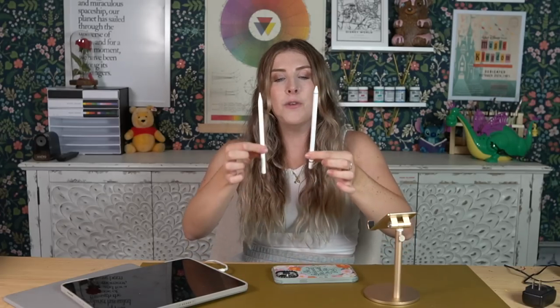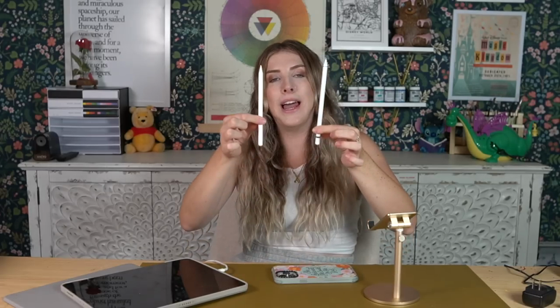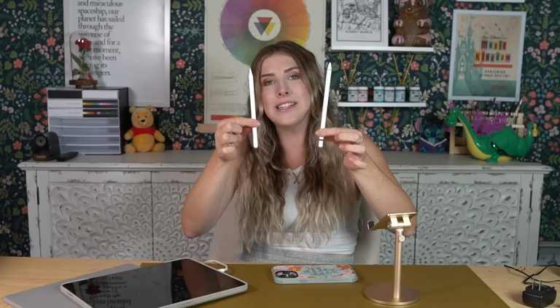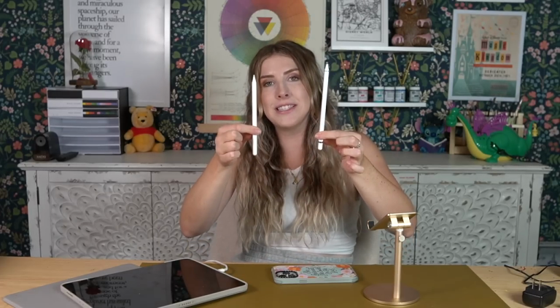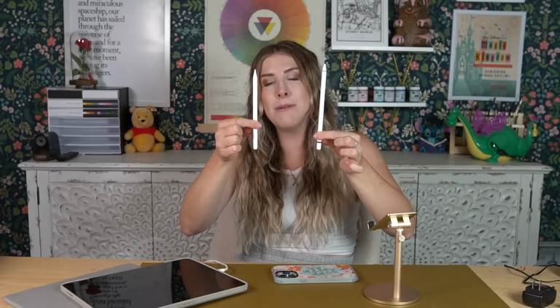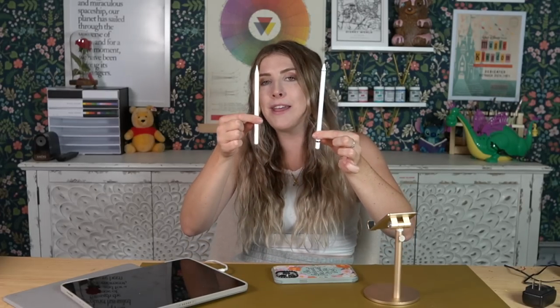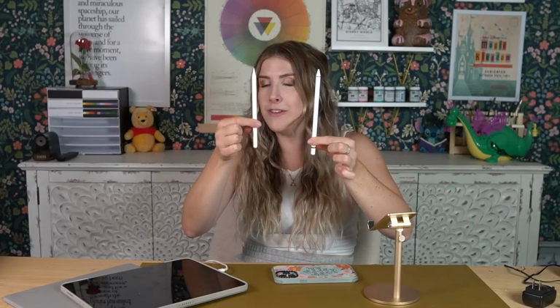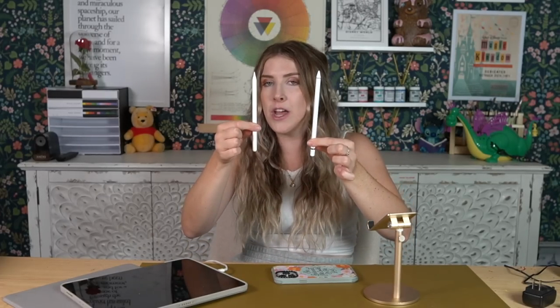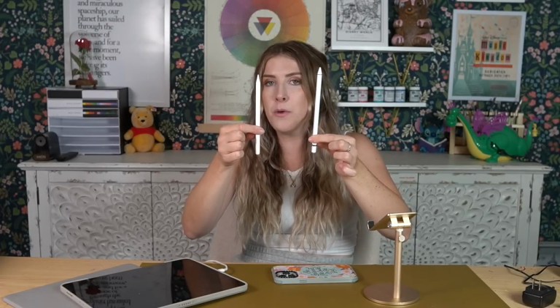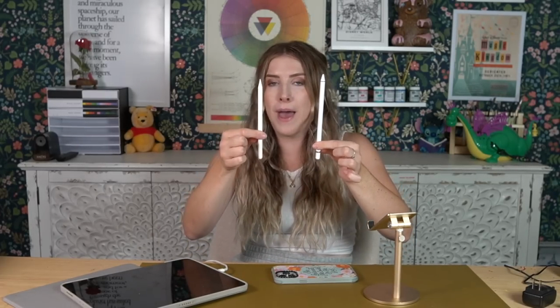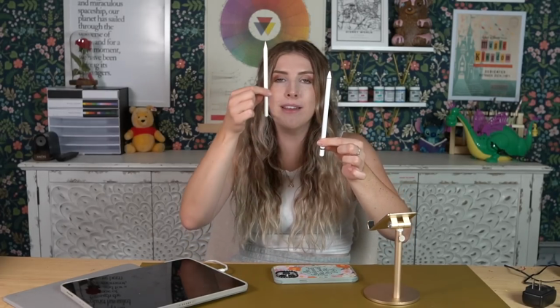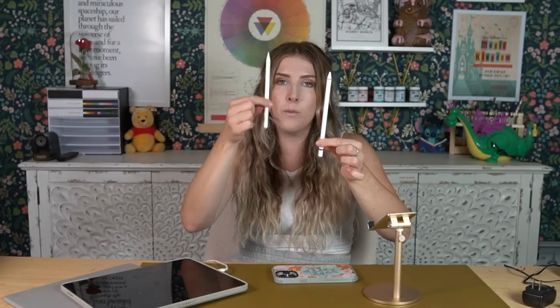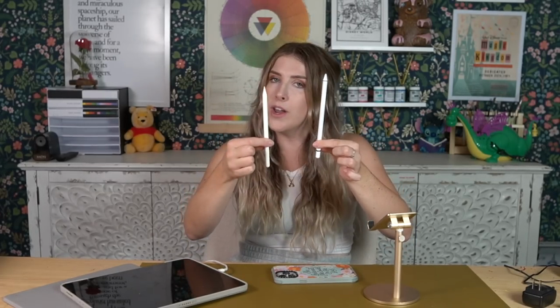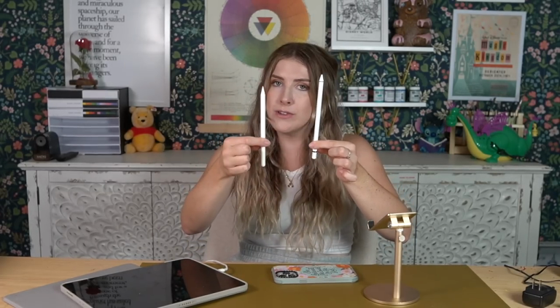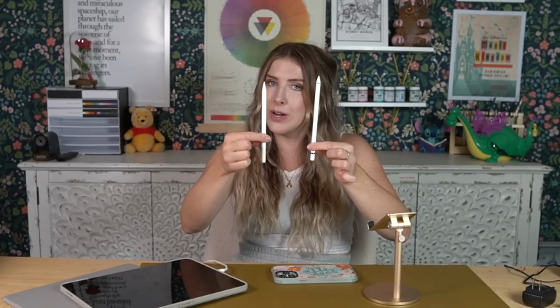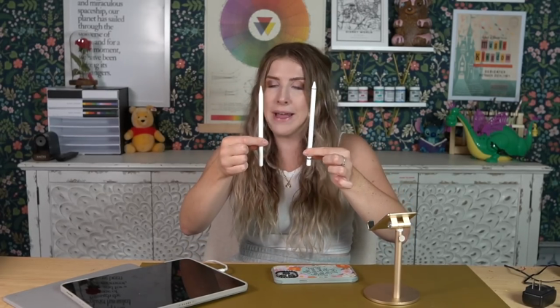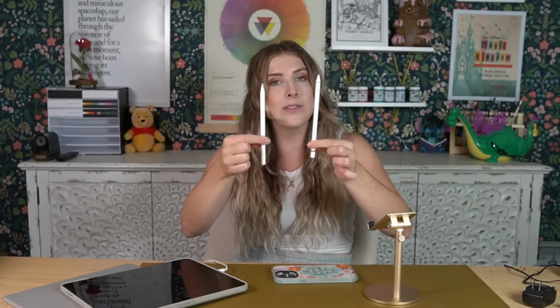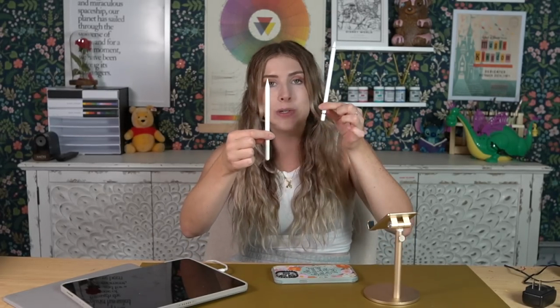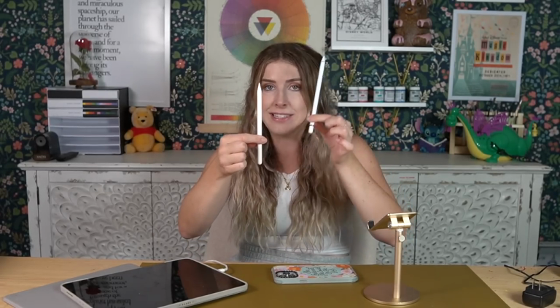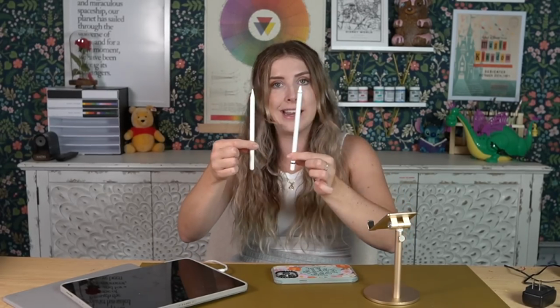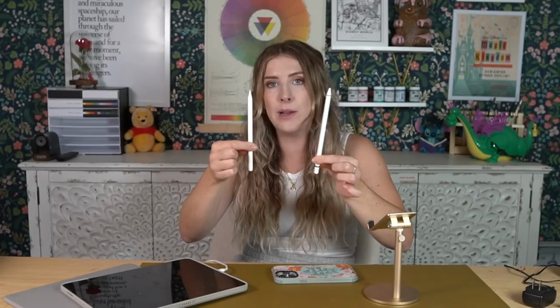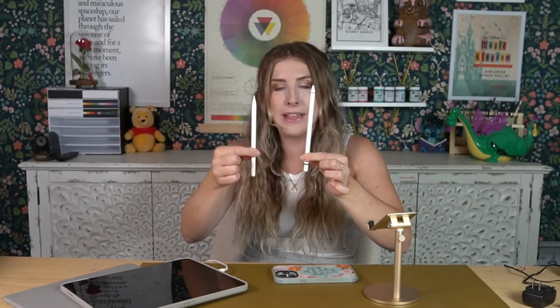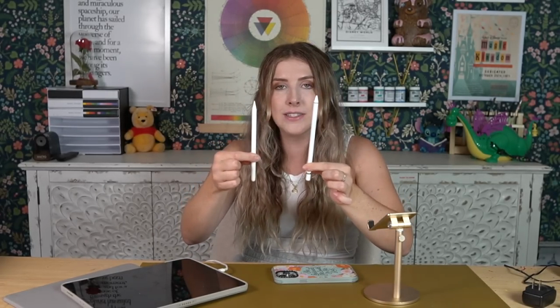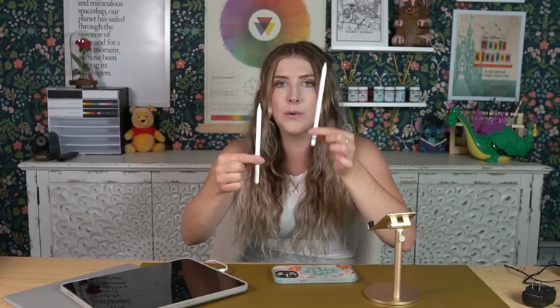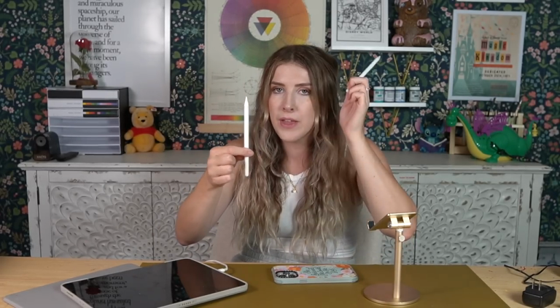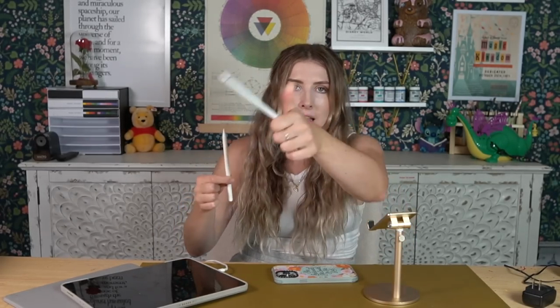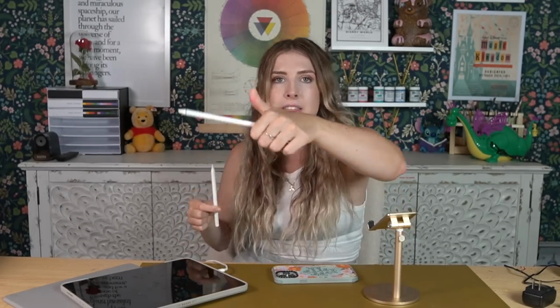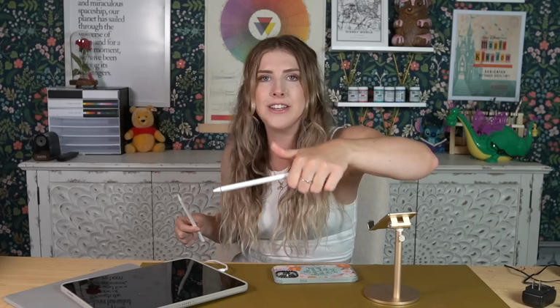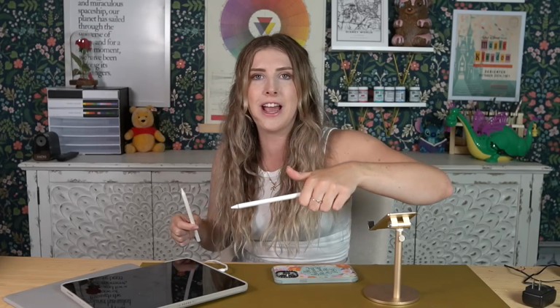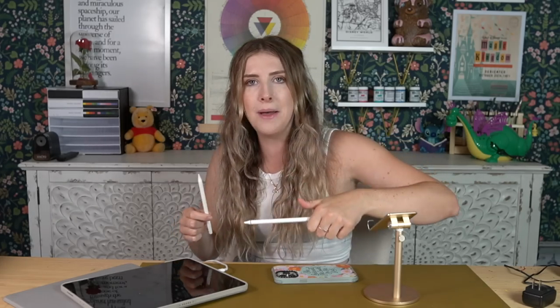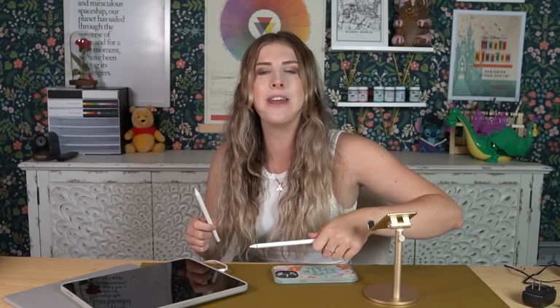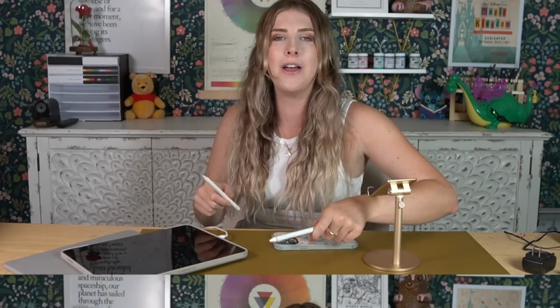If you would like to see me make a video comparing the $100 pencil to this $10 pencil, like the video and let me know.